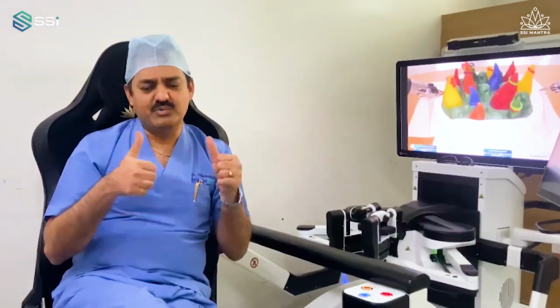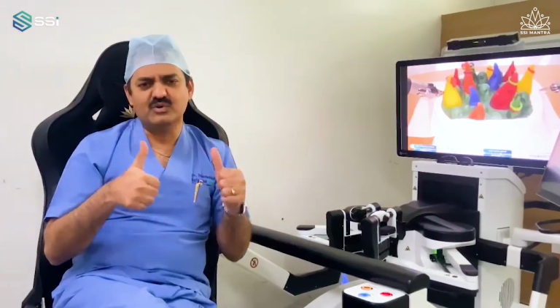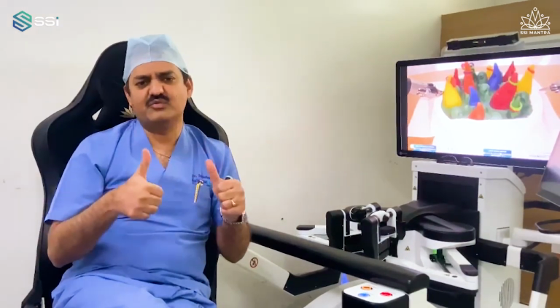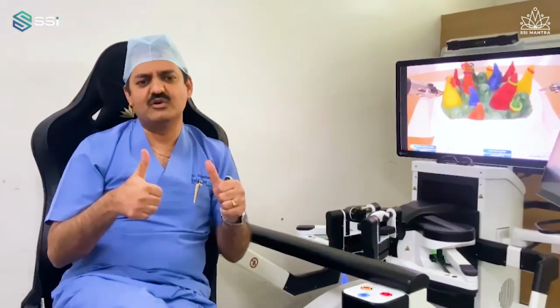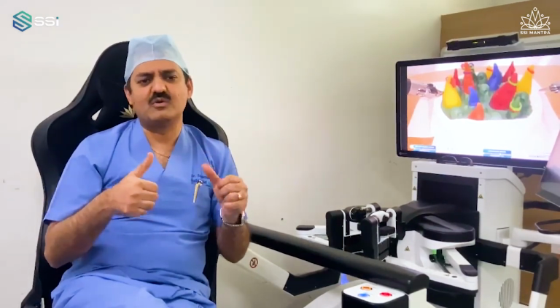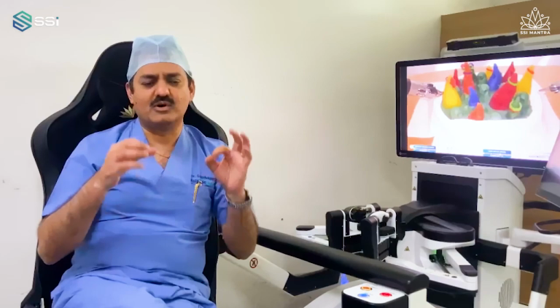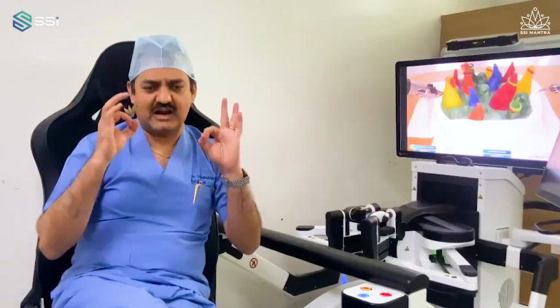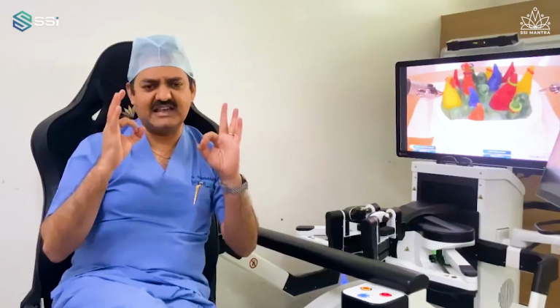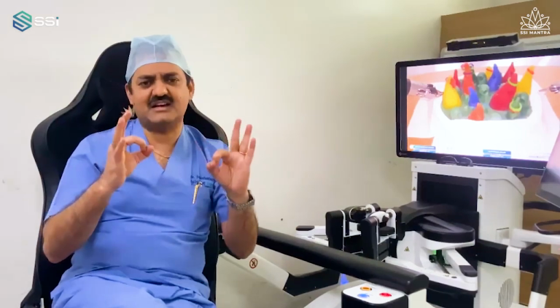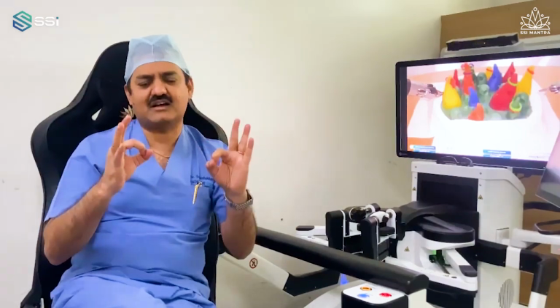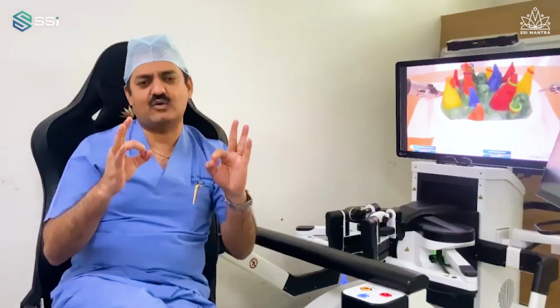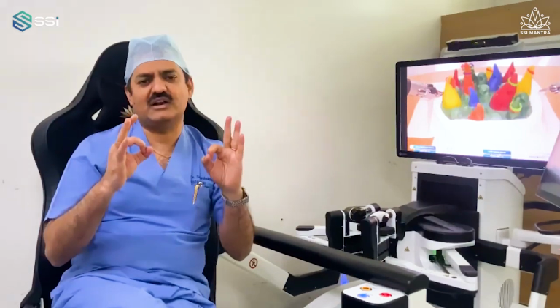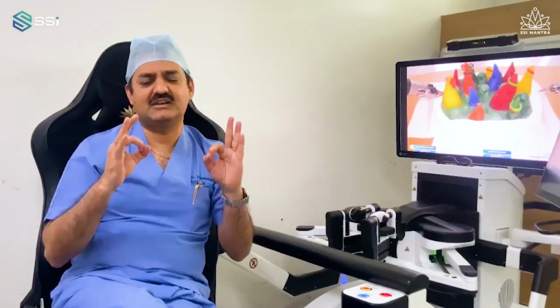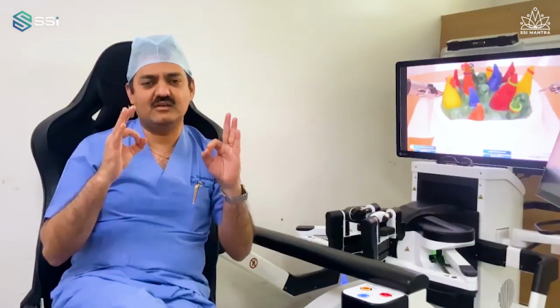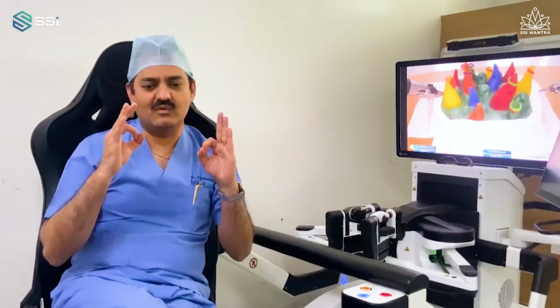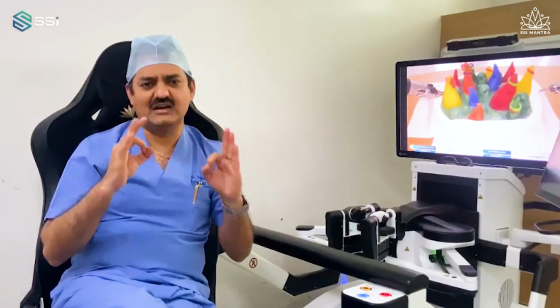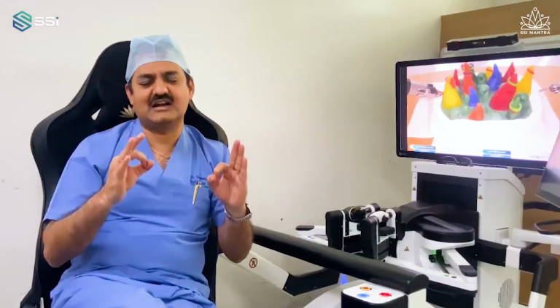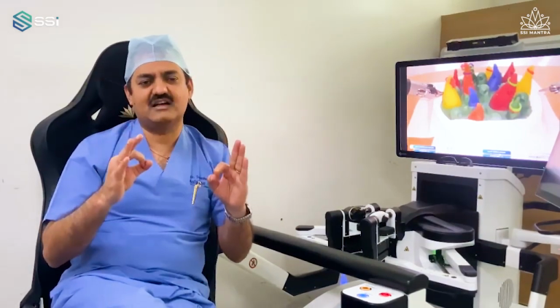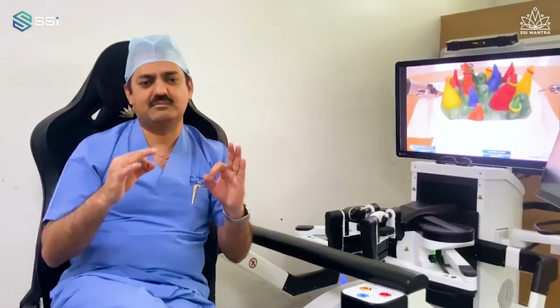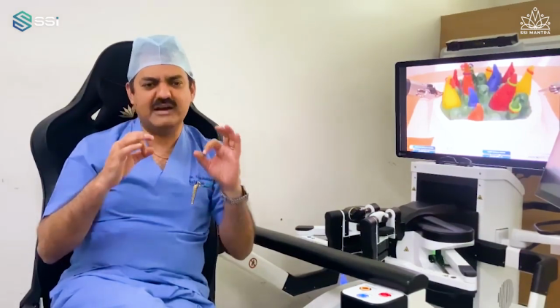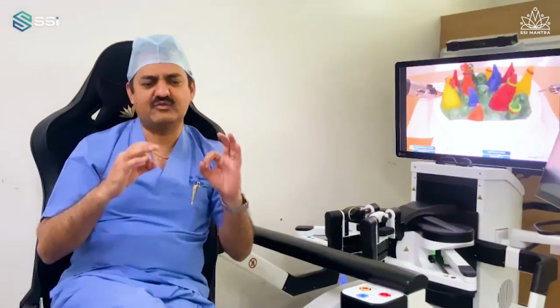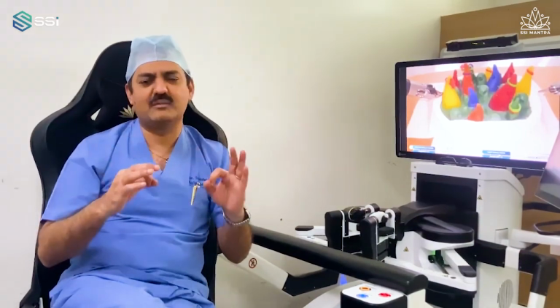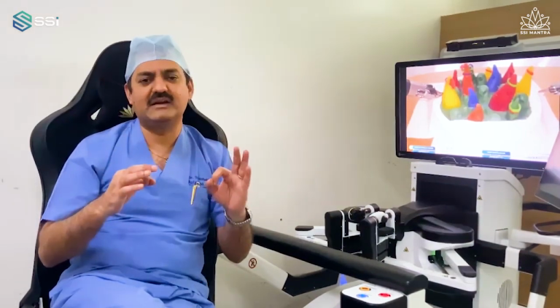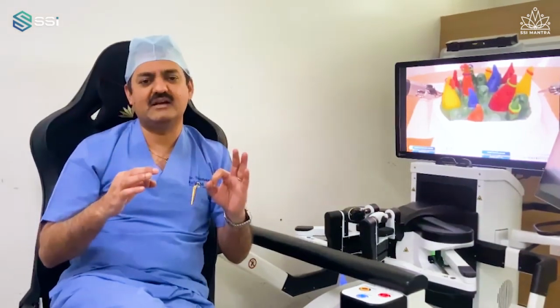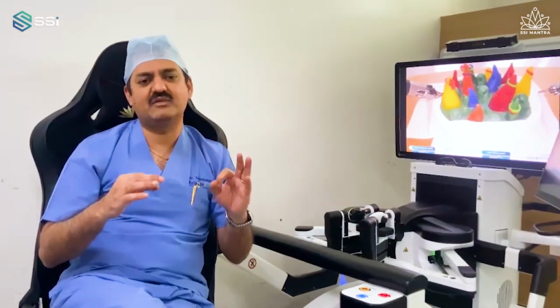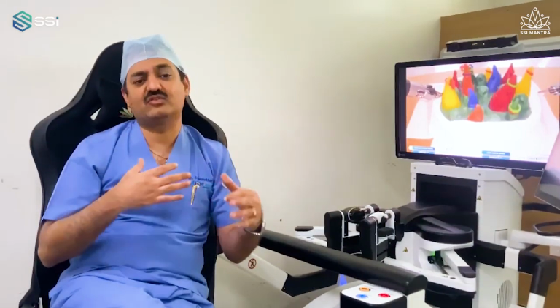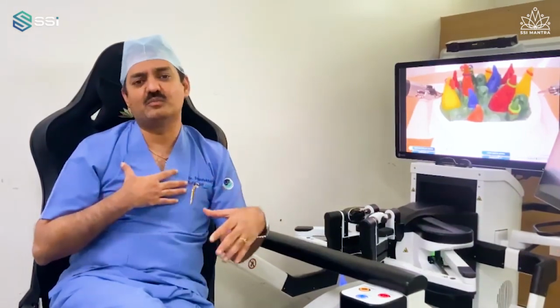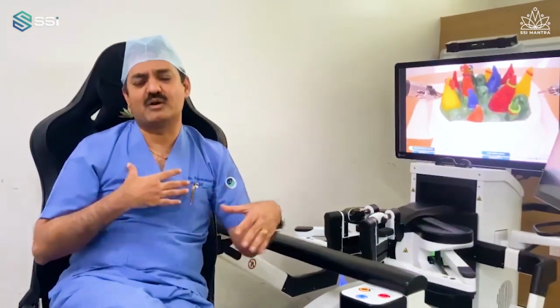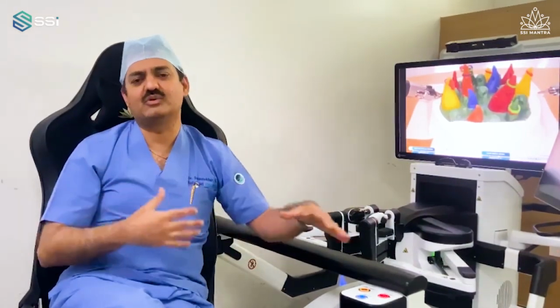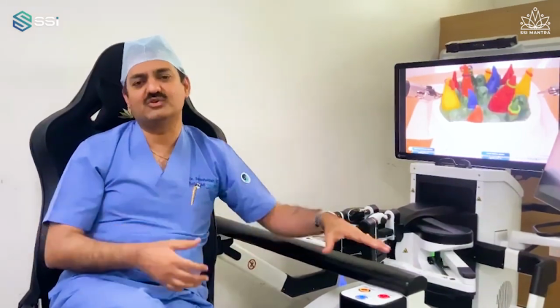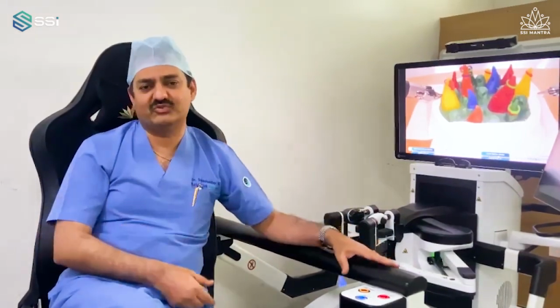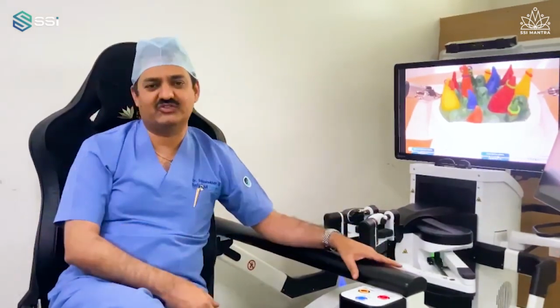Beautiful robot, high quality, world class, made from India. We are so proud to use this.